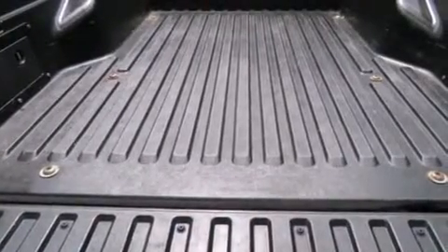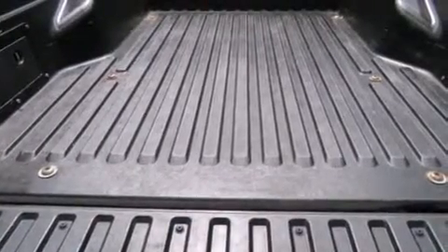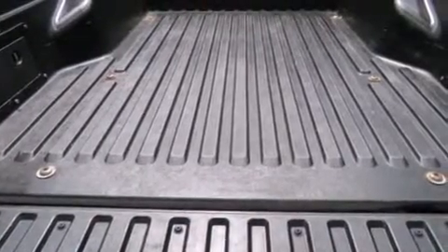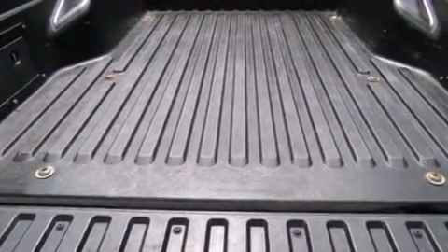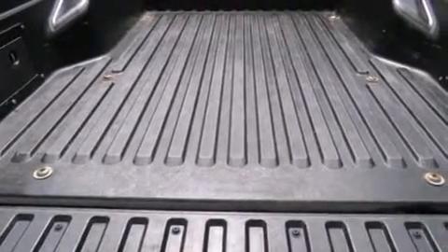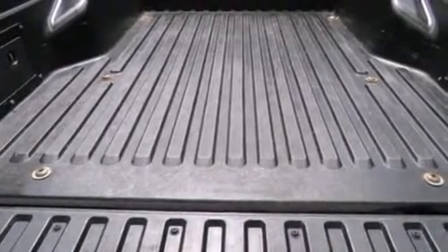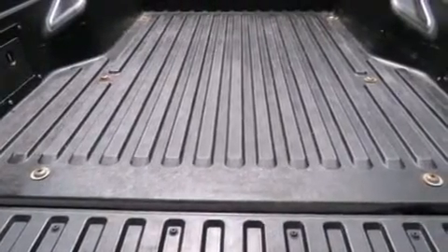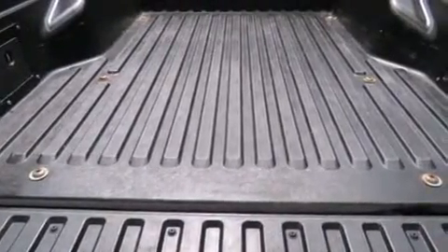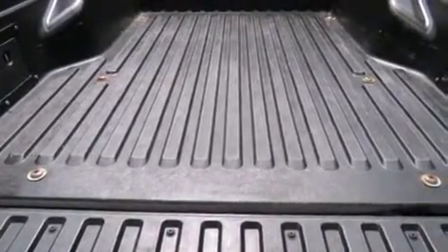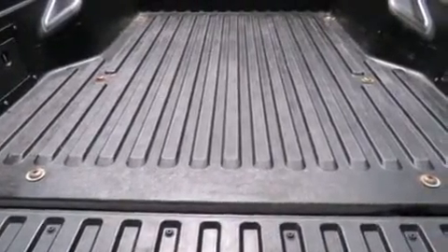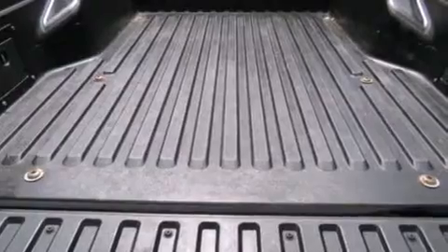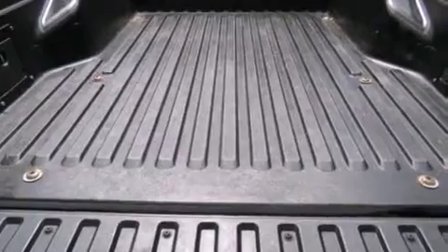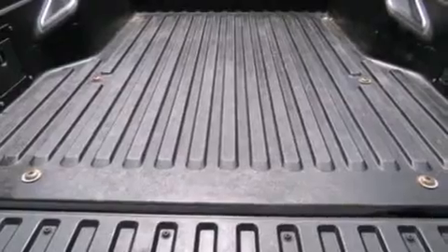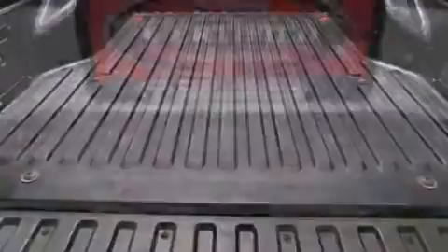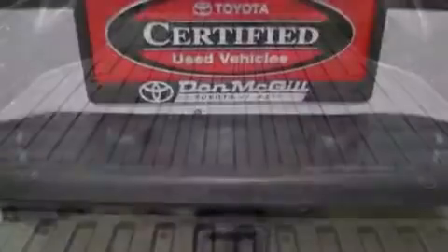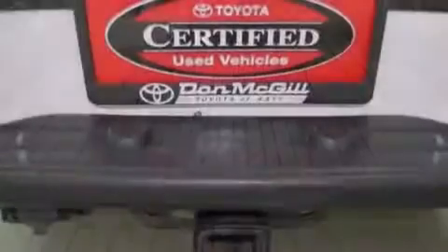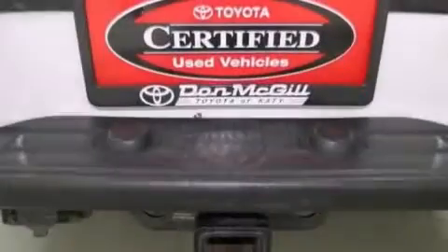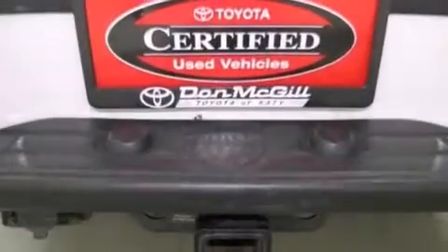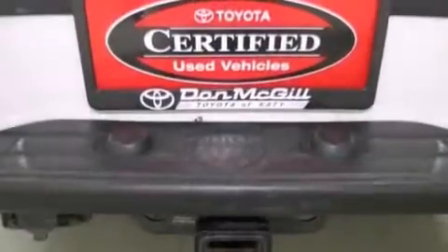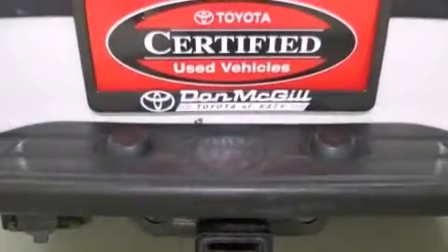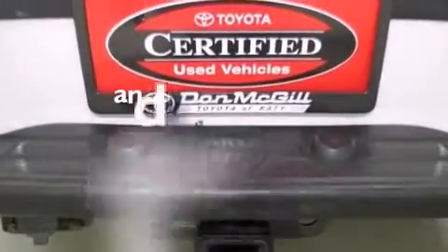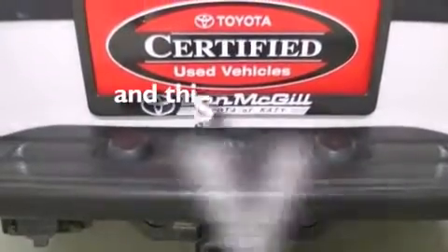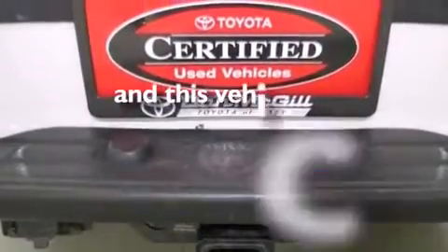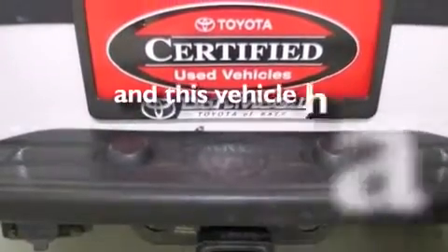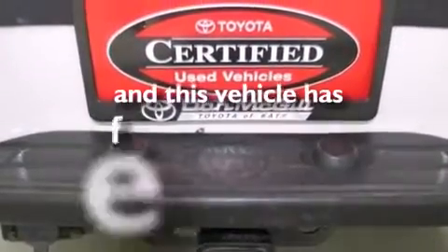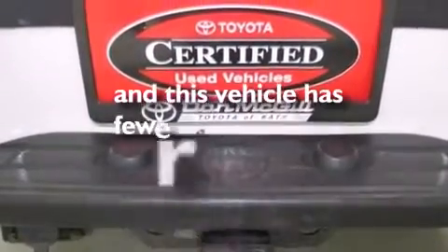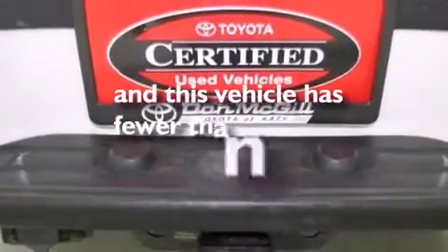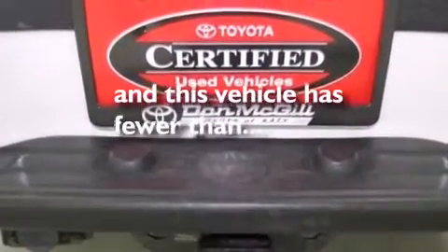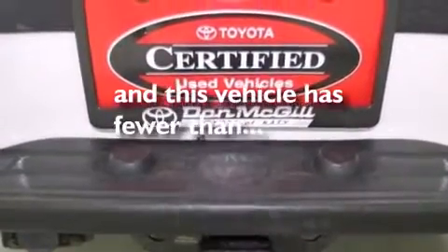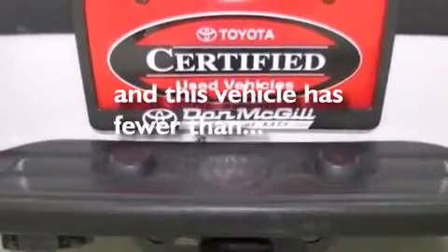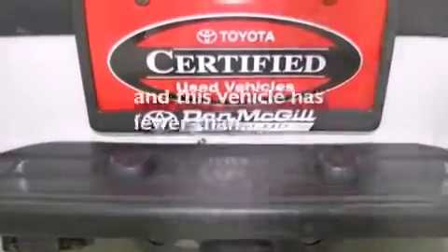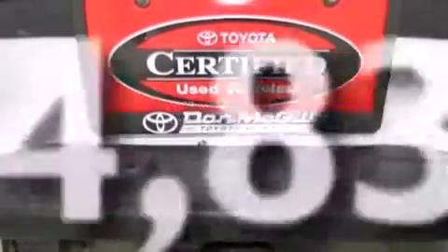A pass-through rear seat, full power accessories, and this vehicle has less than 35,000 miles.